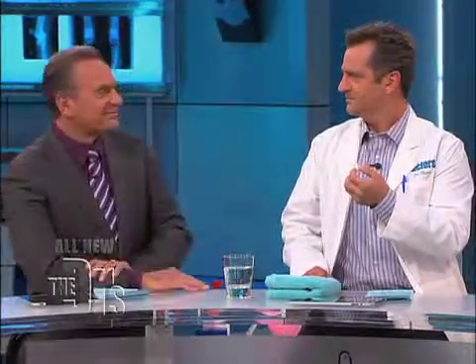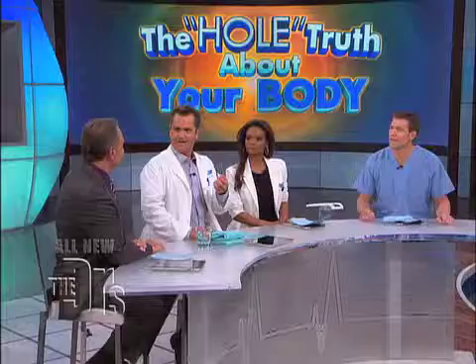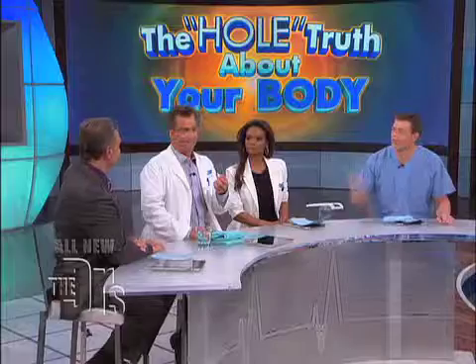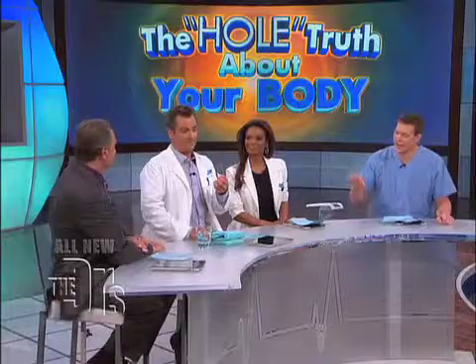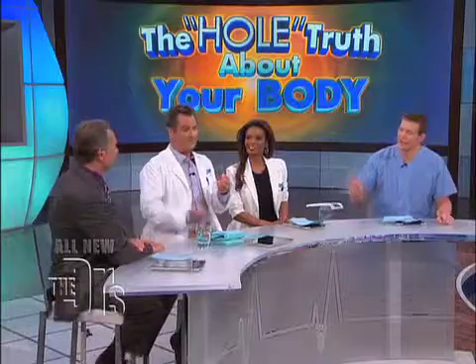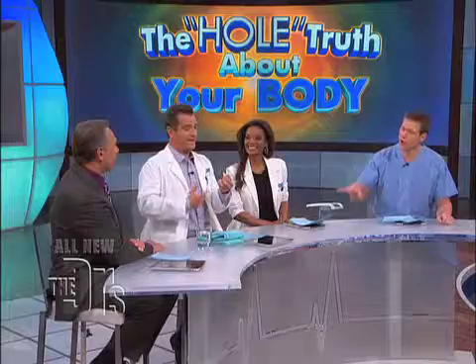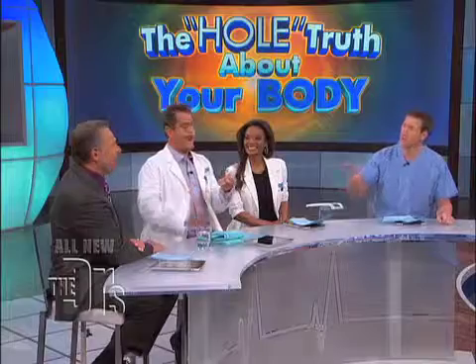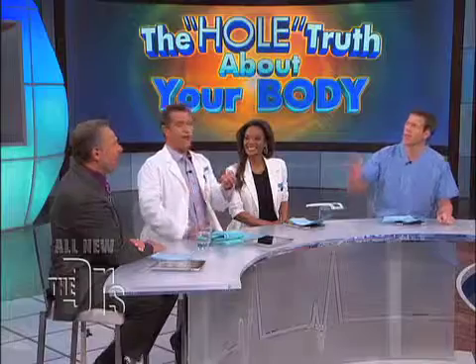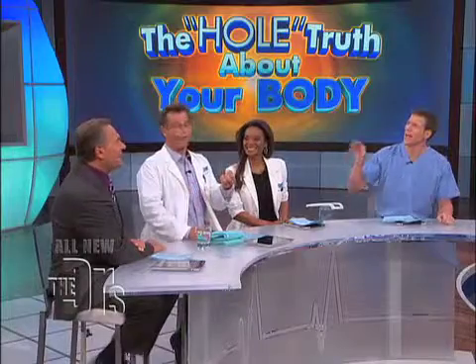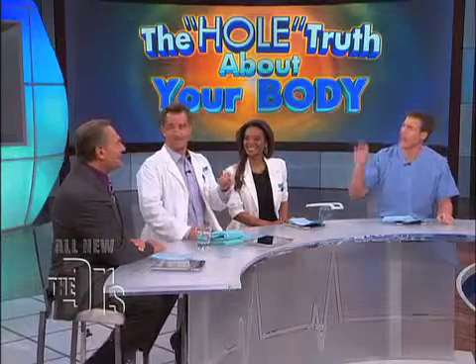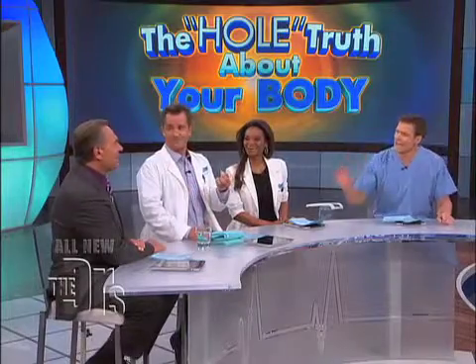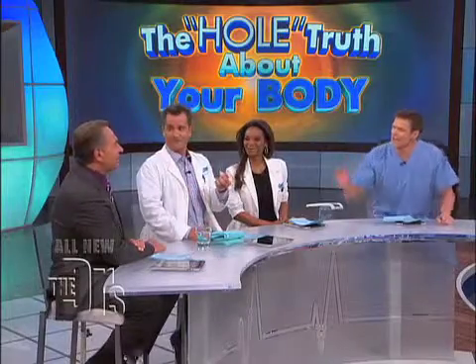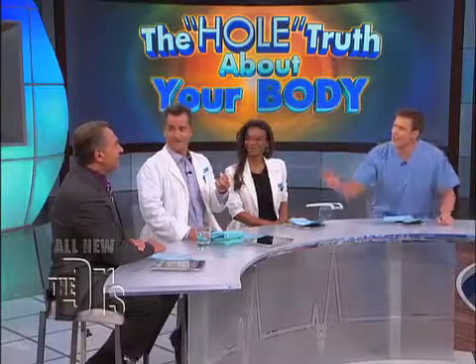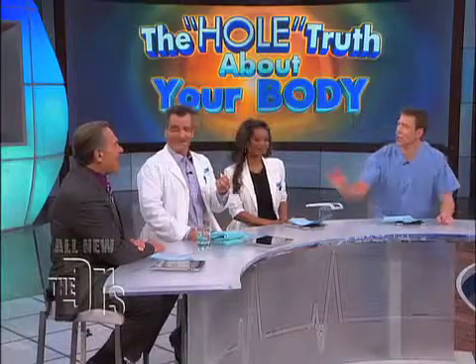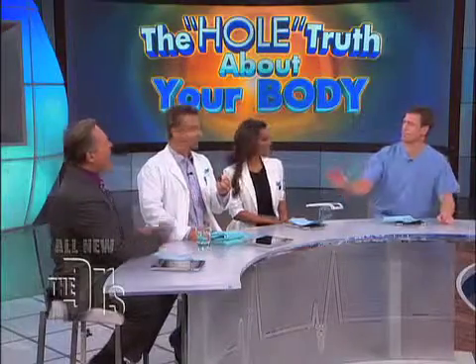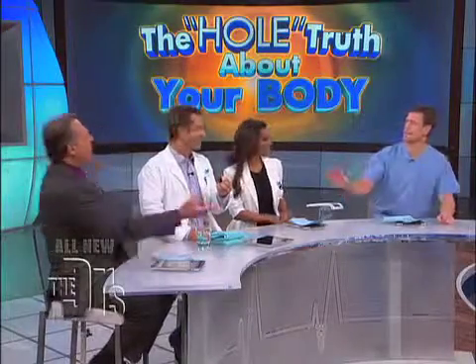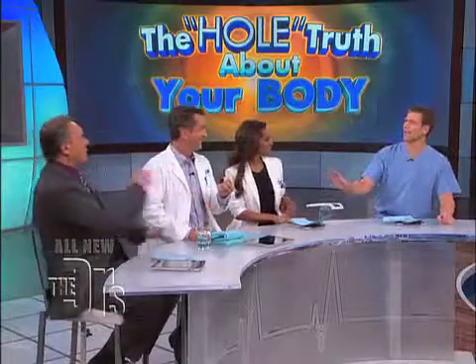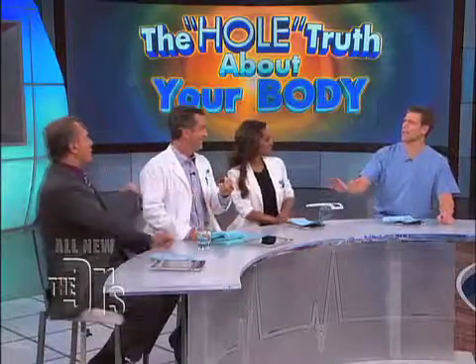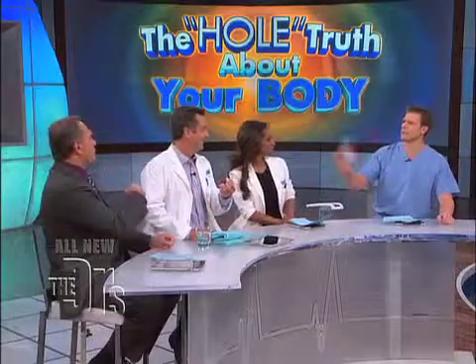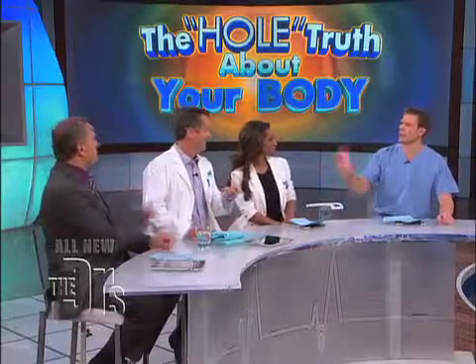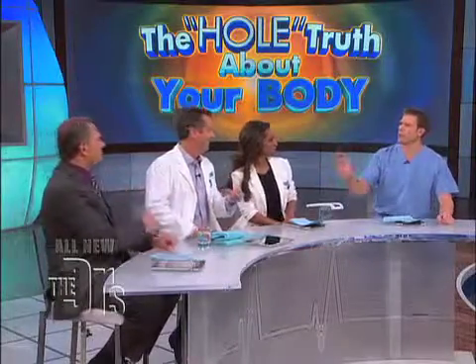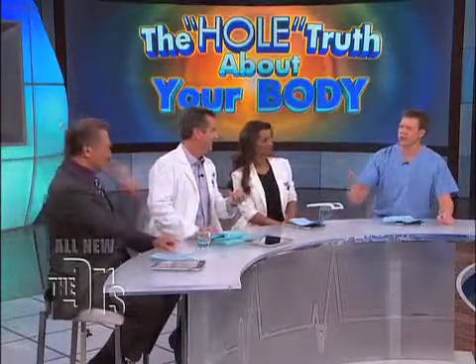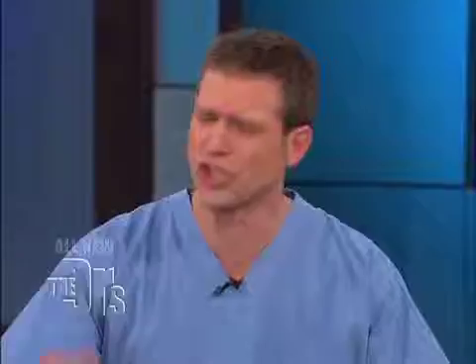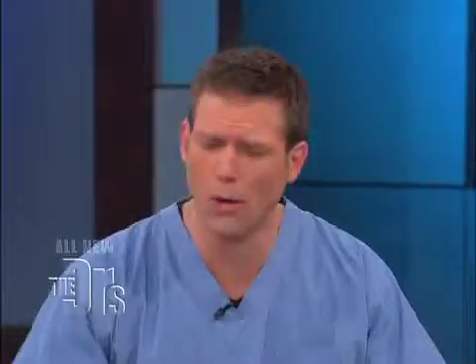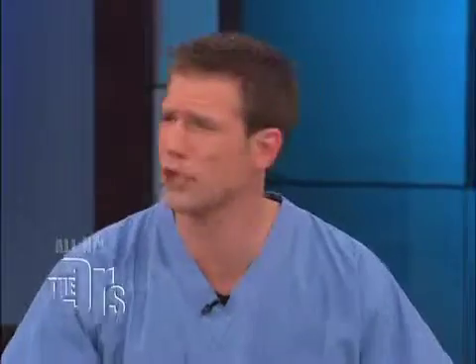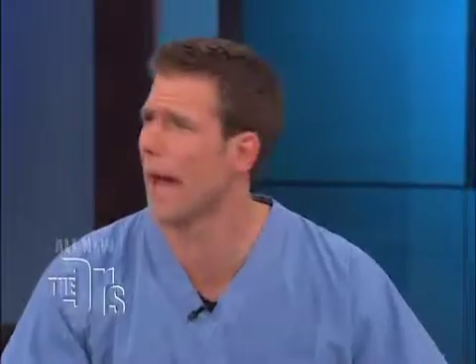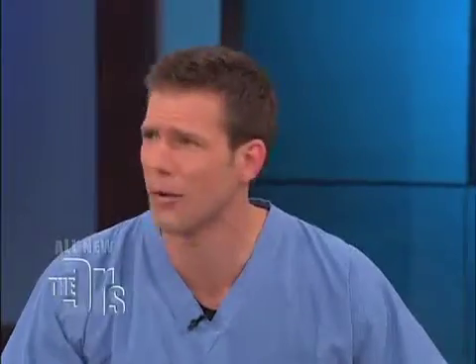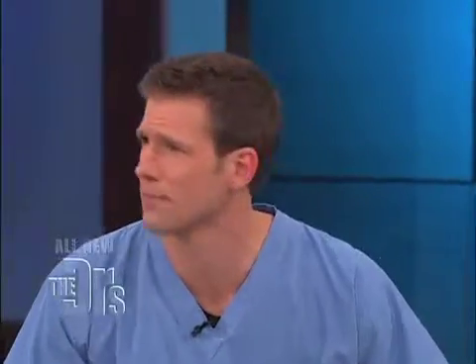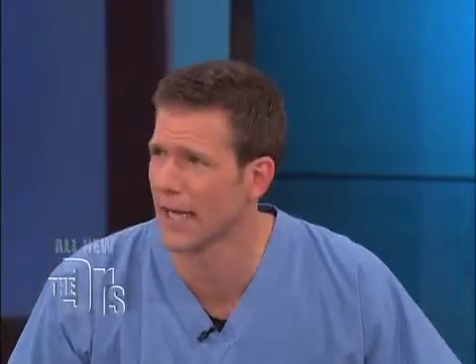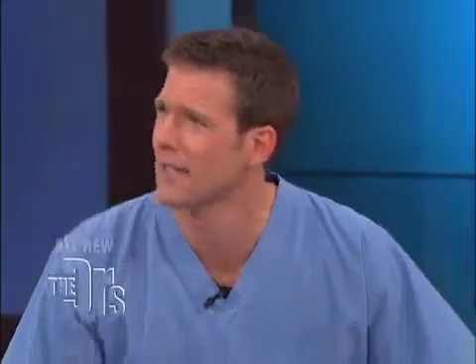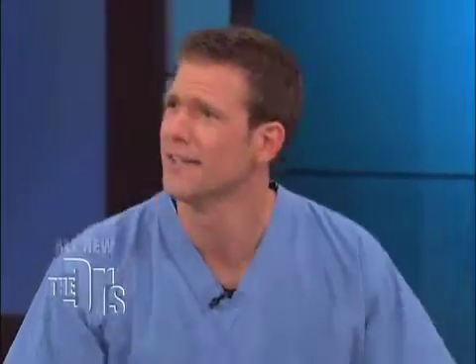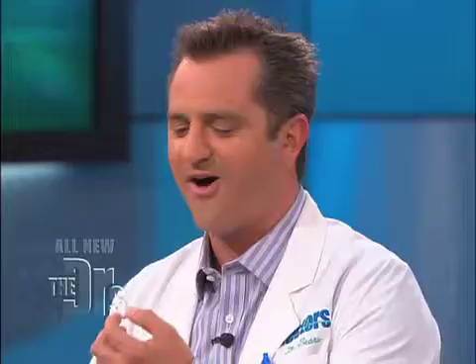I never thought I would say this to you, but Jim — show us your bowels, buddy. All right, here we go.